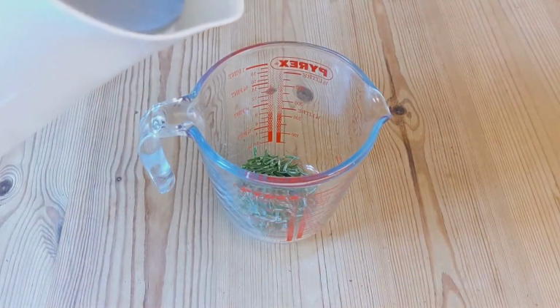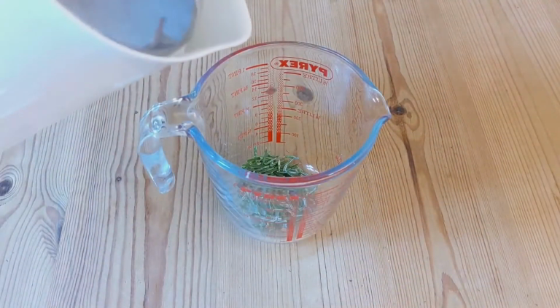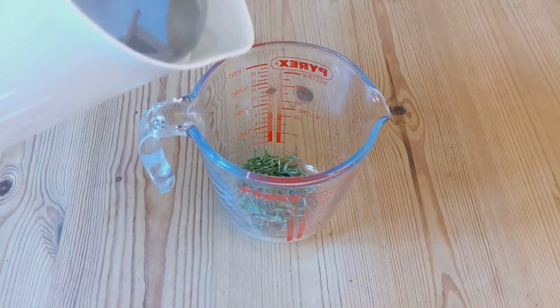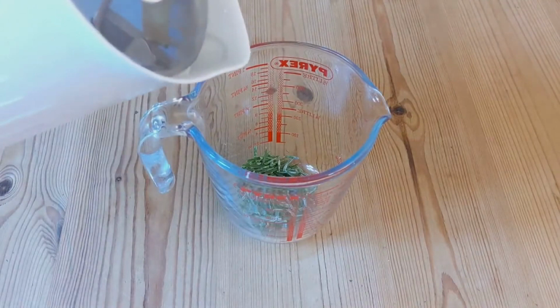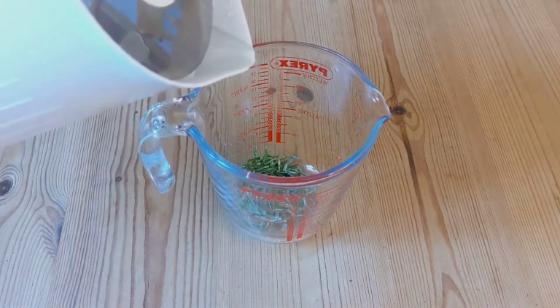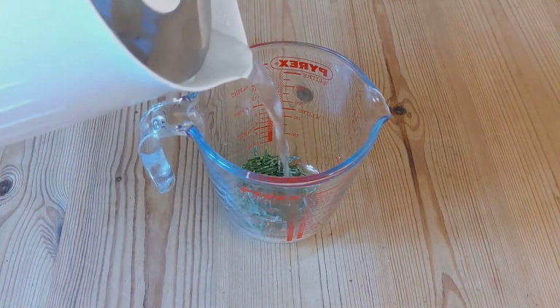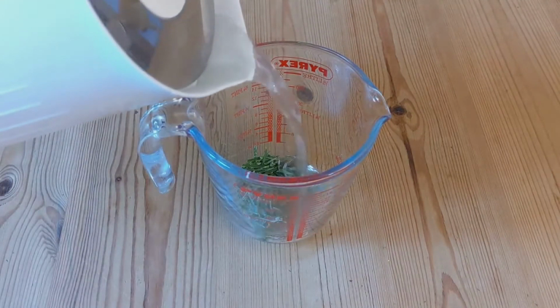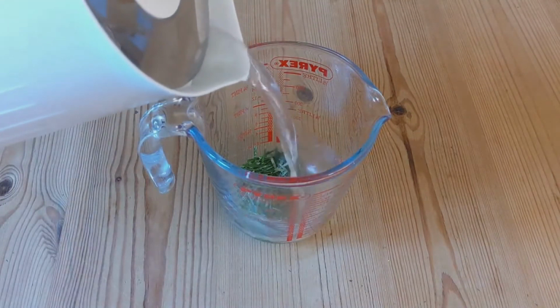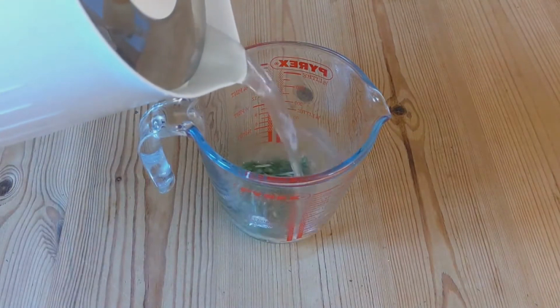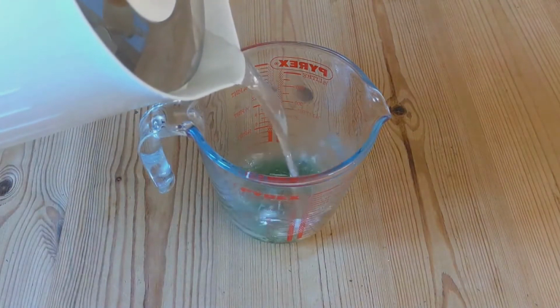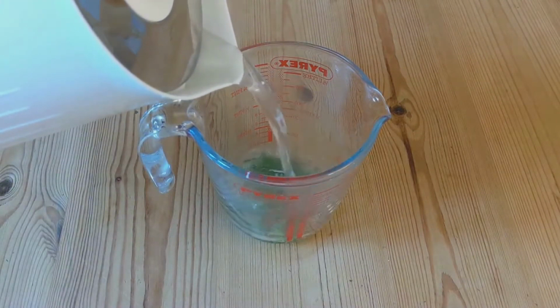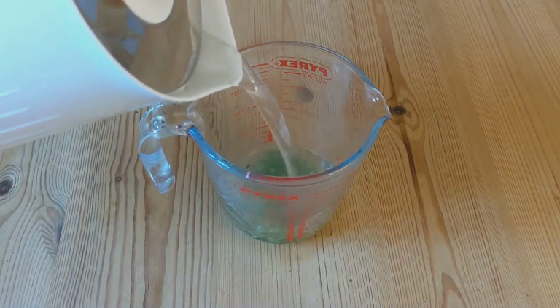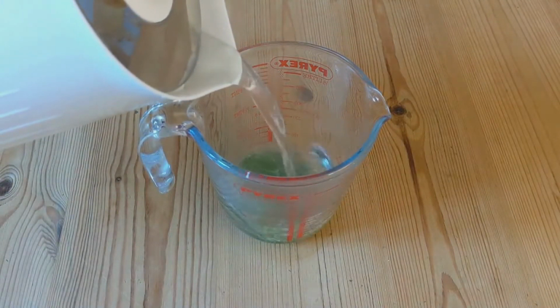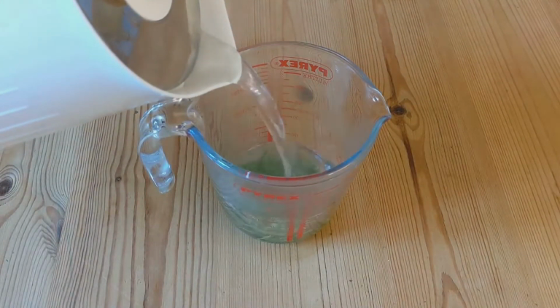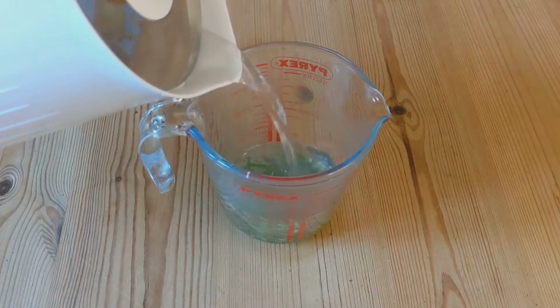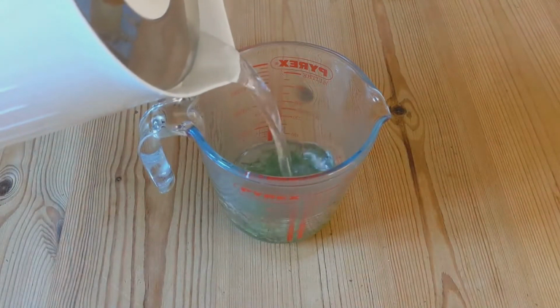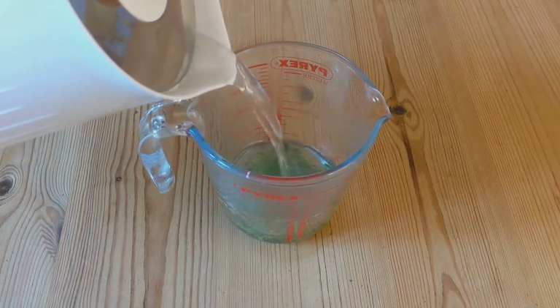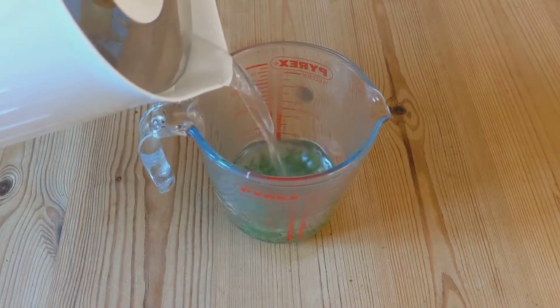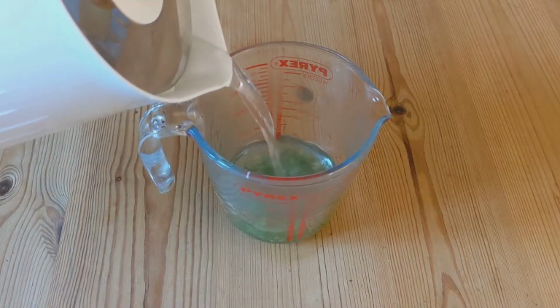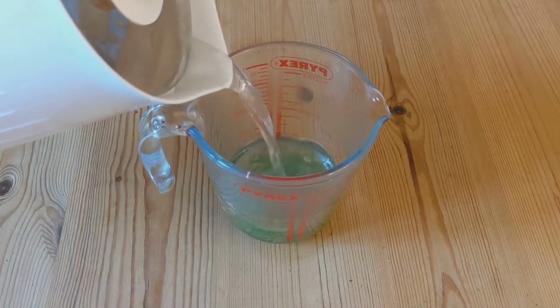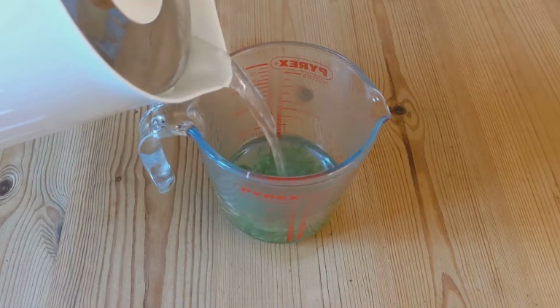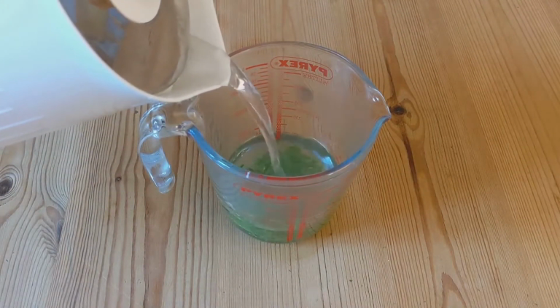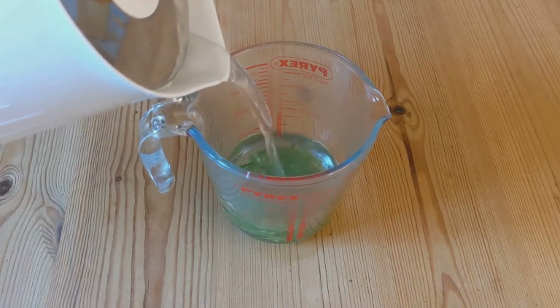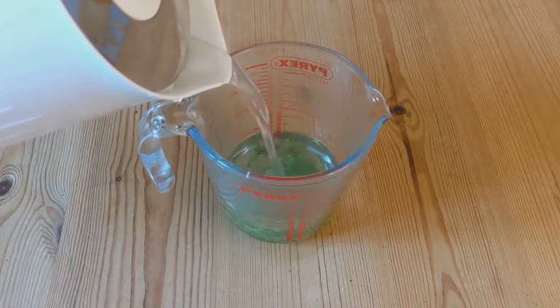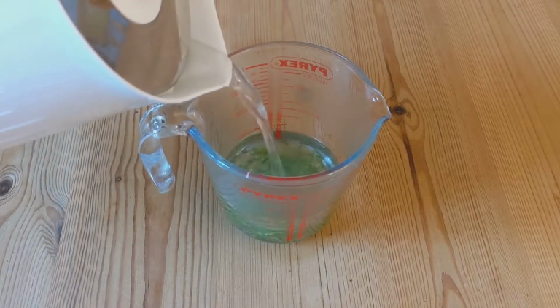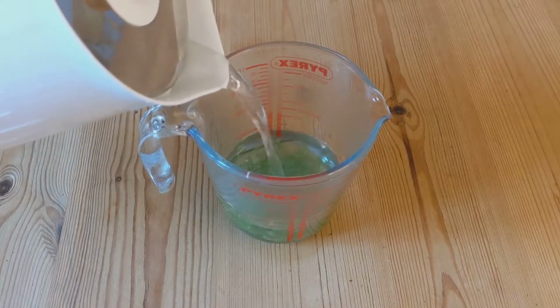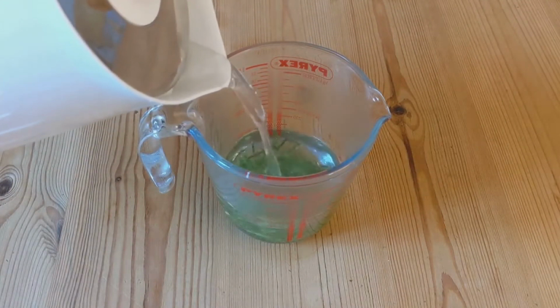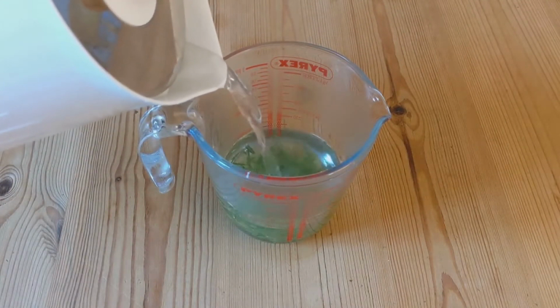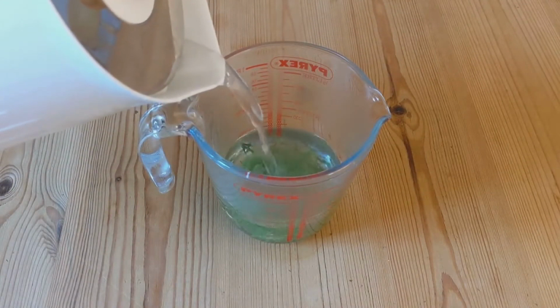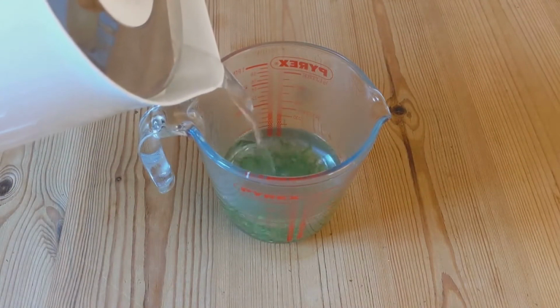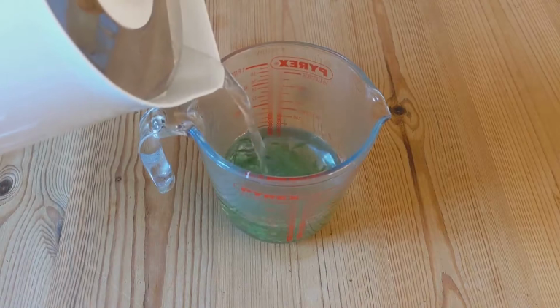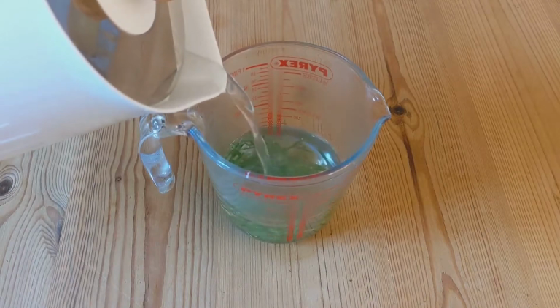Now that the needles have been bruised, I'm going to add some boiling water and leave them to infuse for around 10 minutes or so.